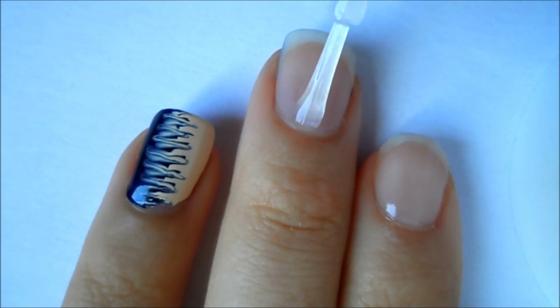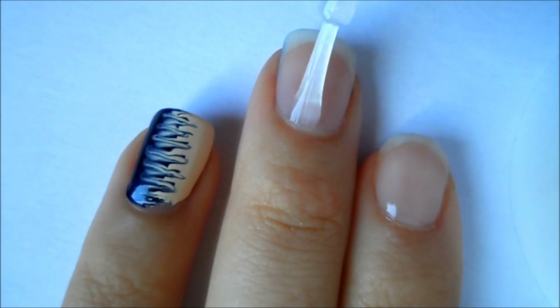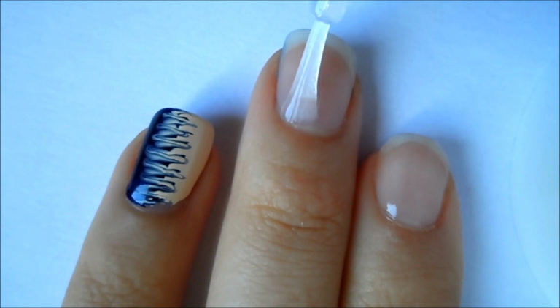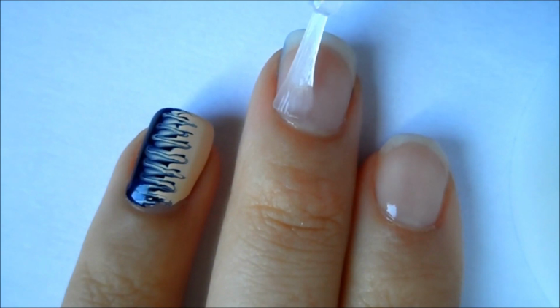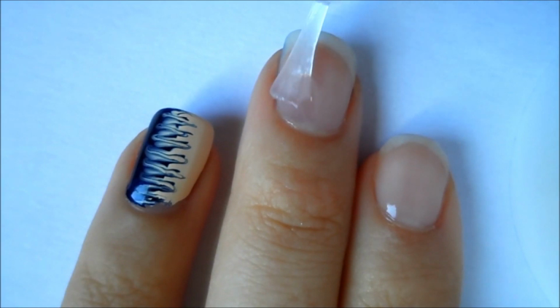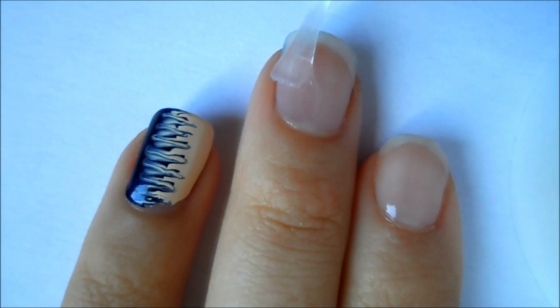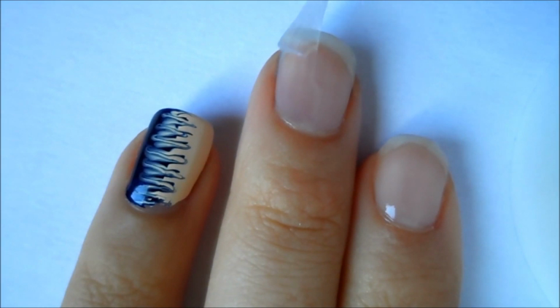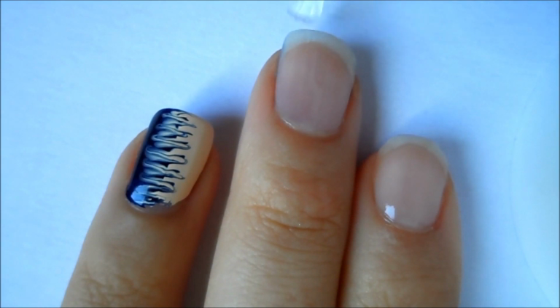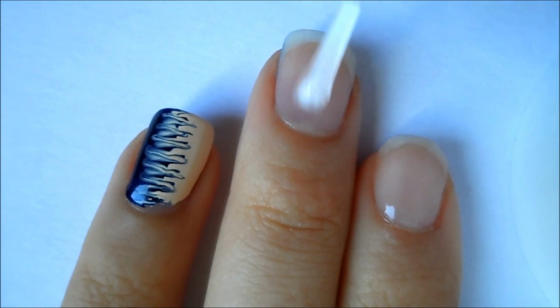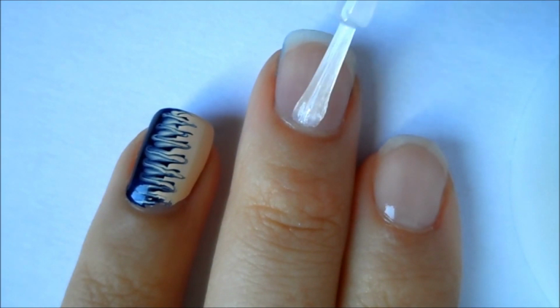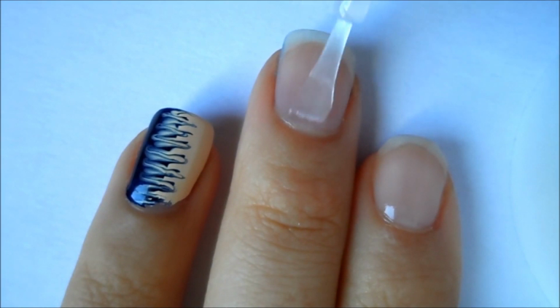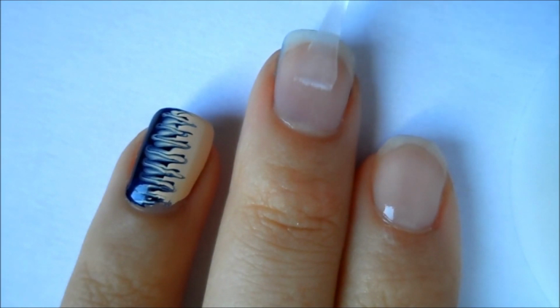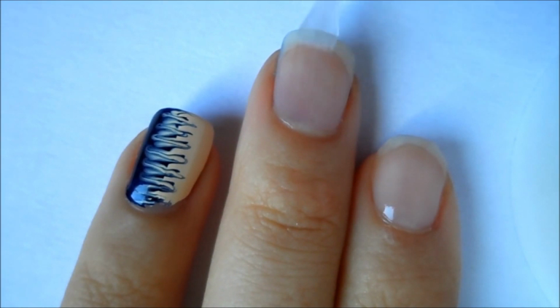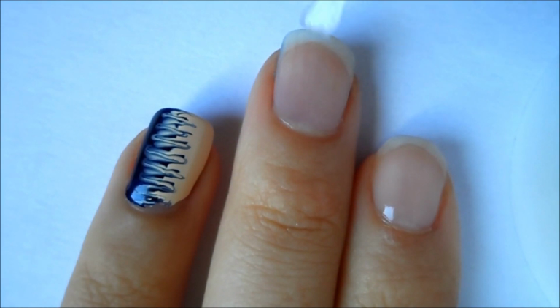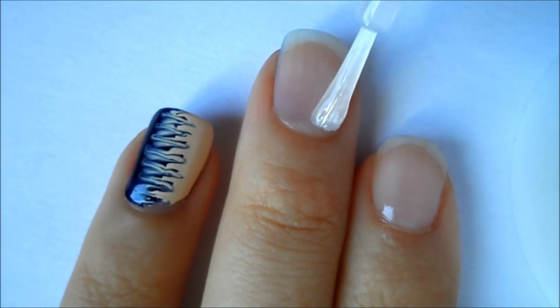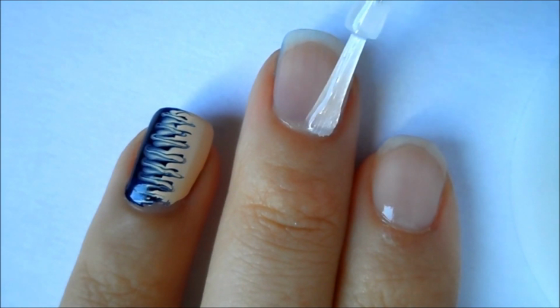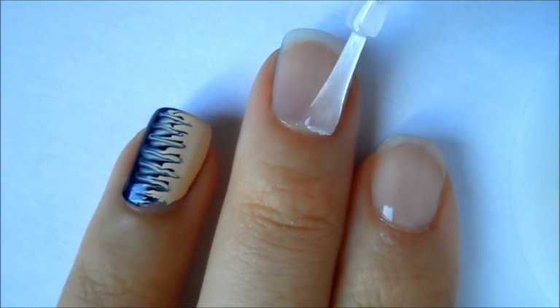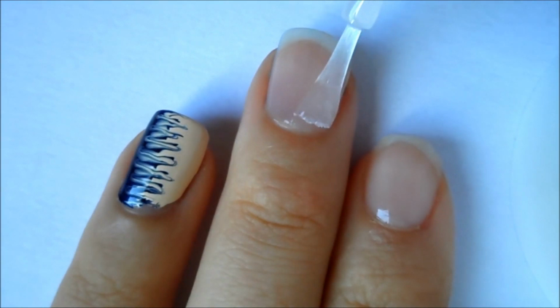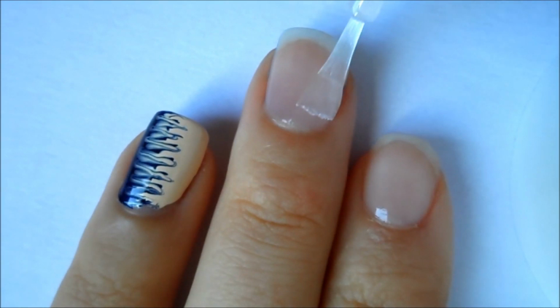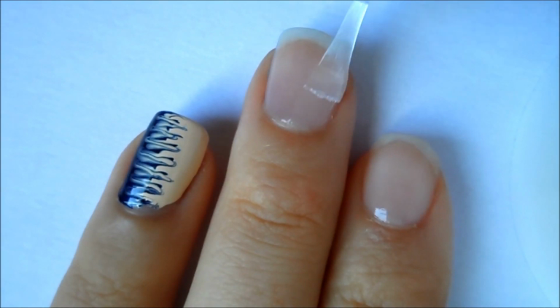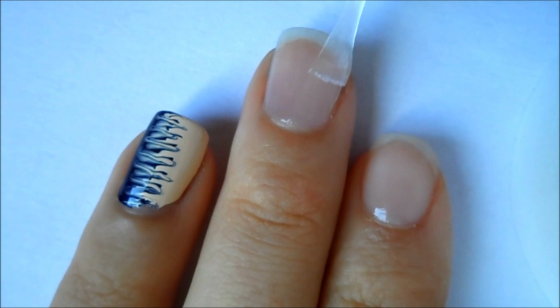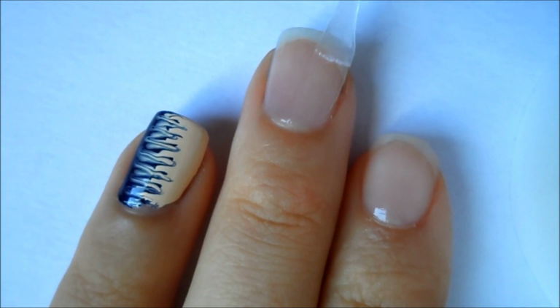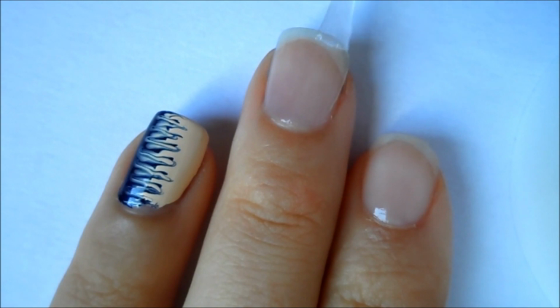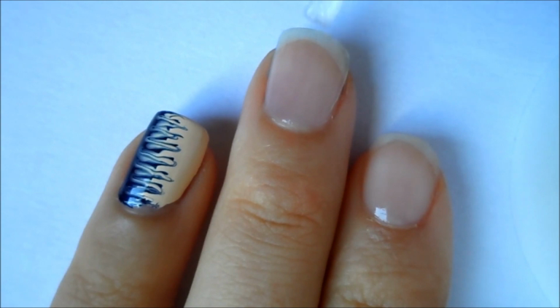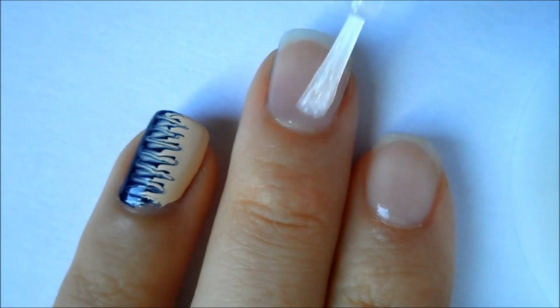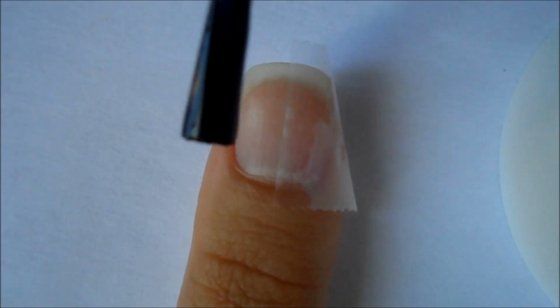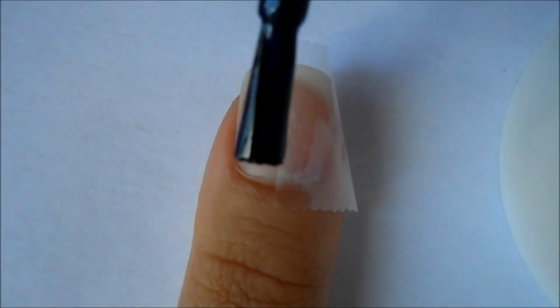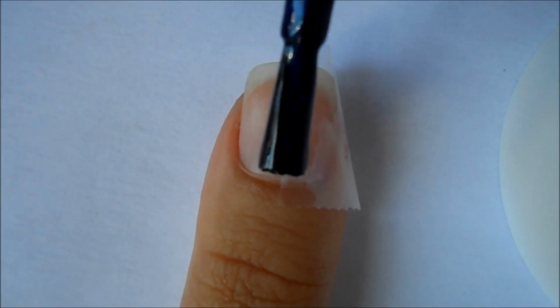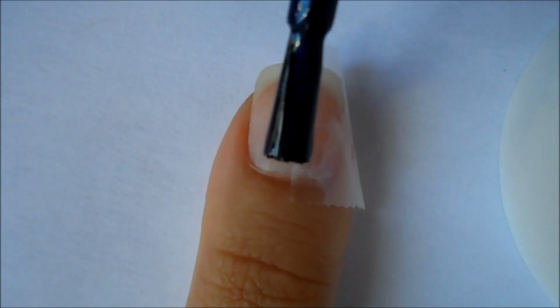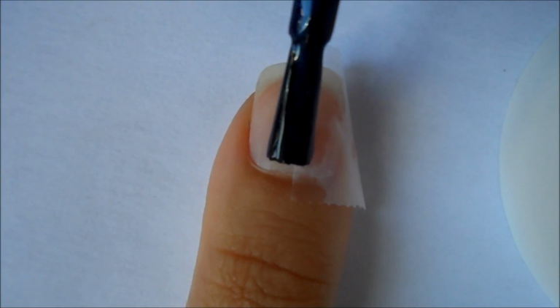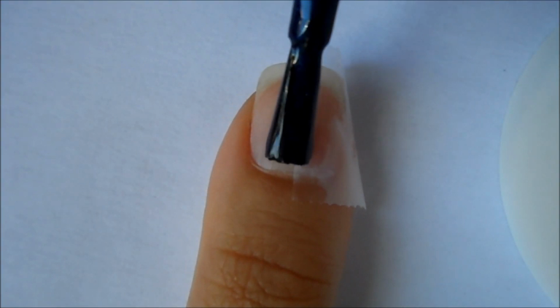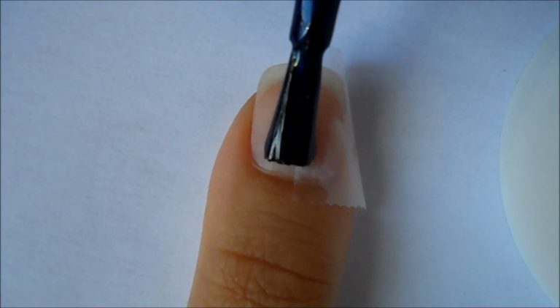First apply base coat to all of your nails, and then once it has dried just apply a piece of scotch tape to section off the middle.